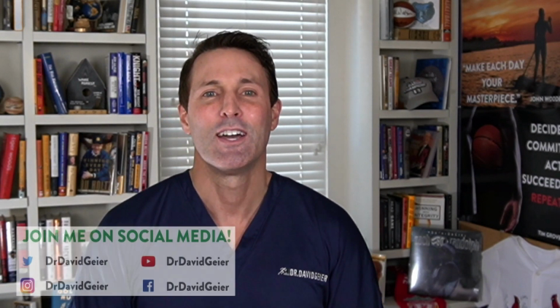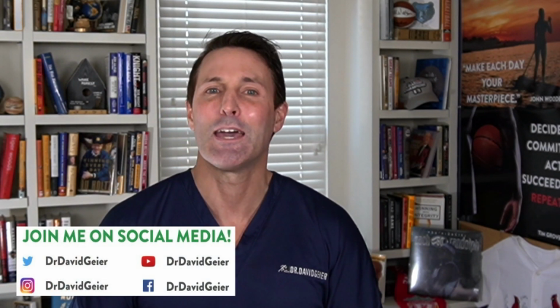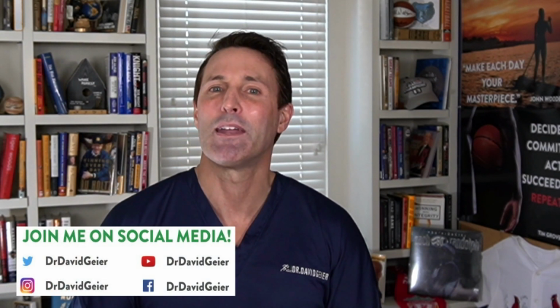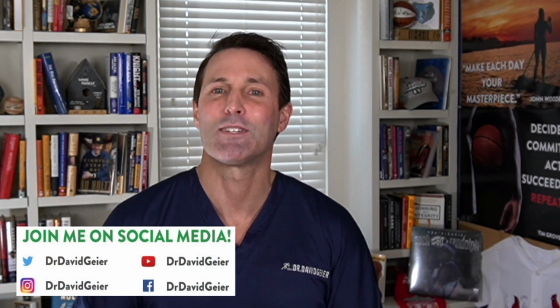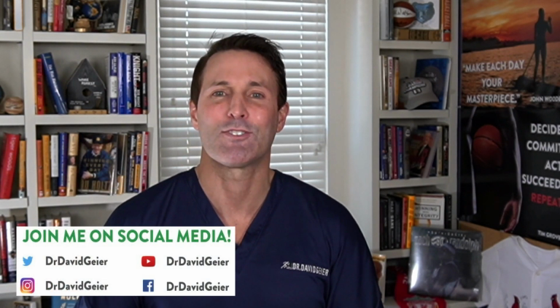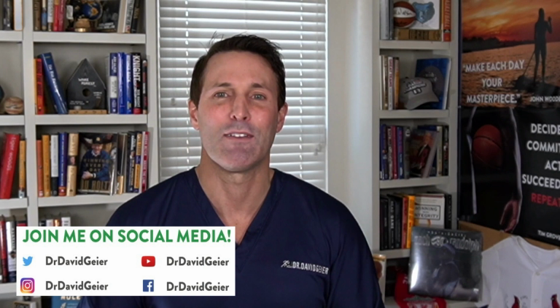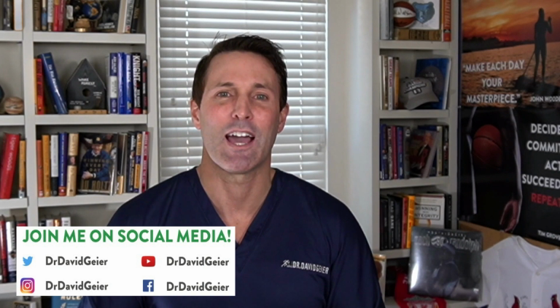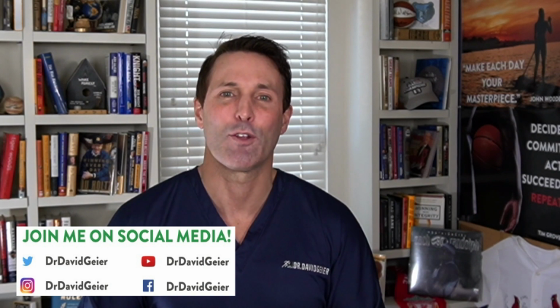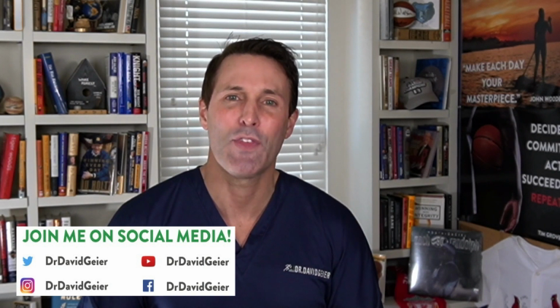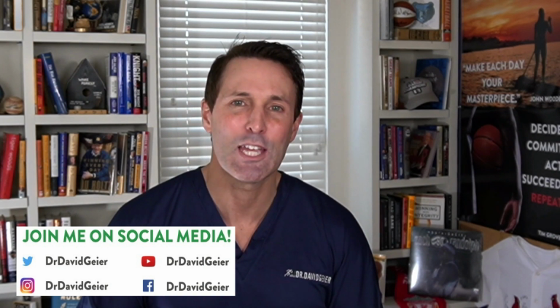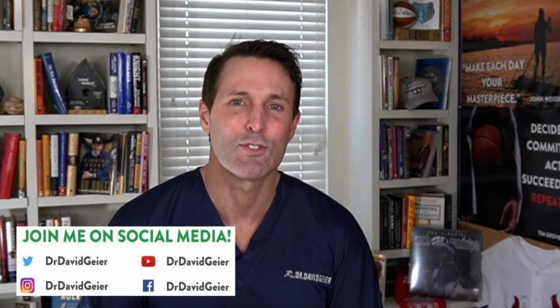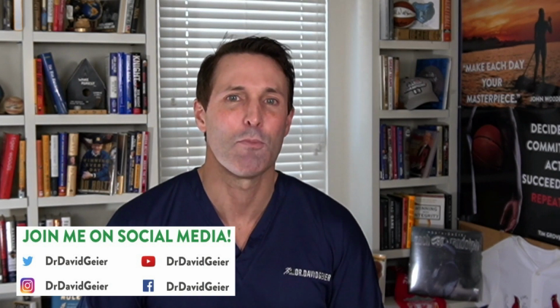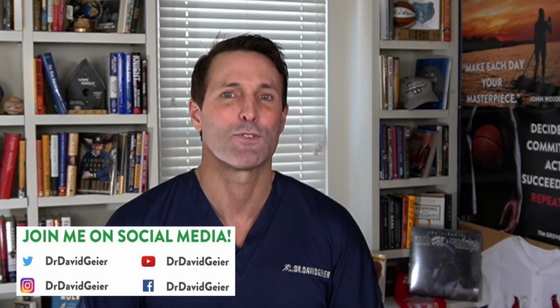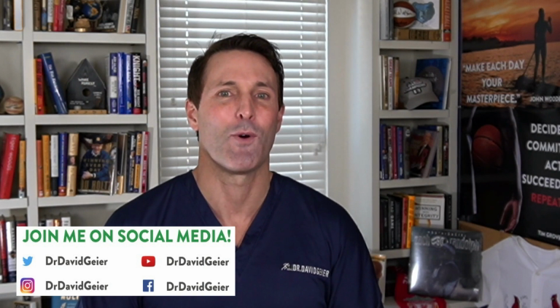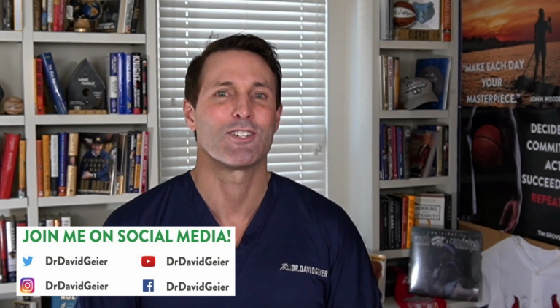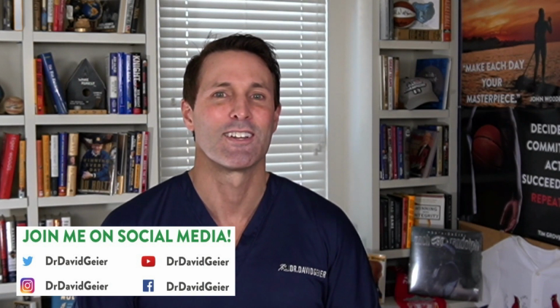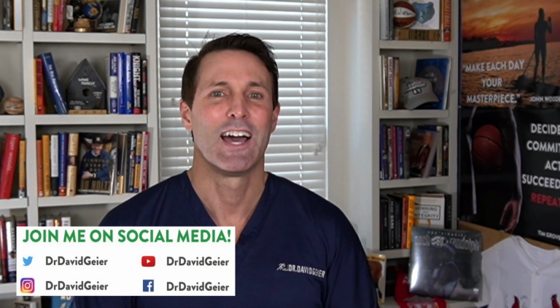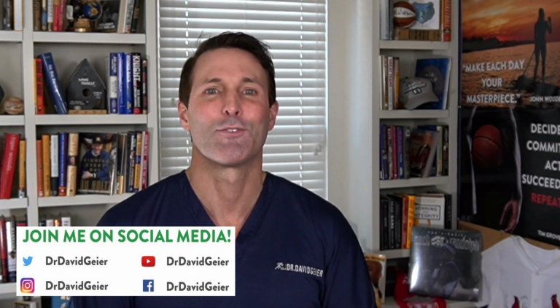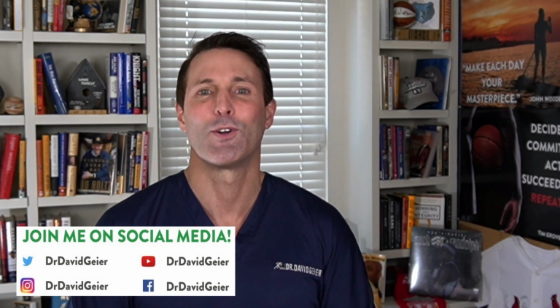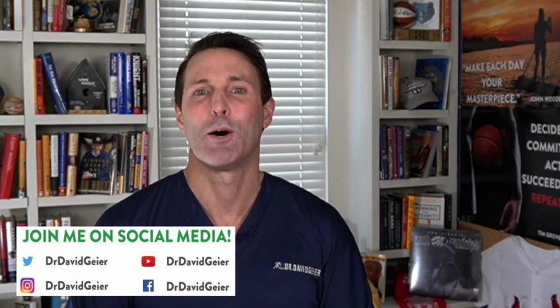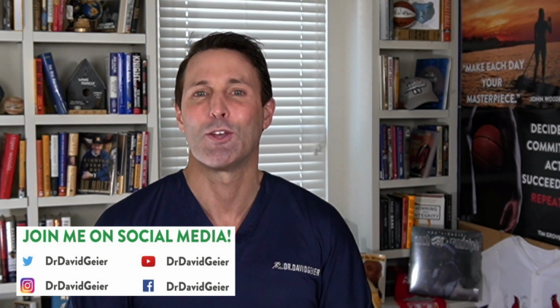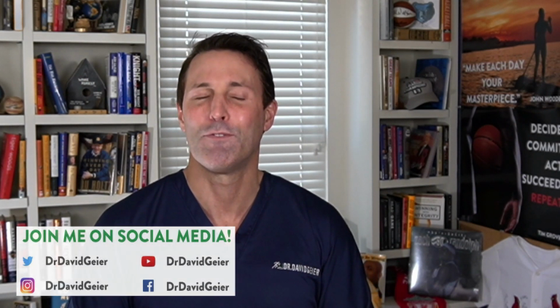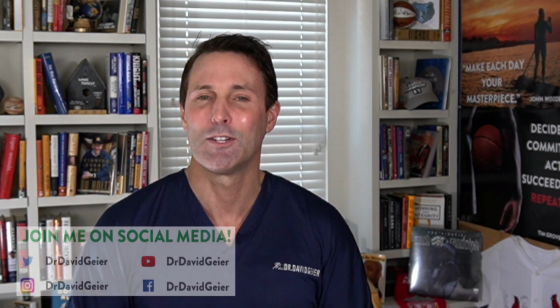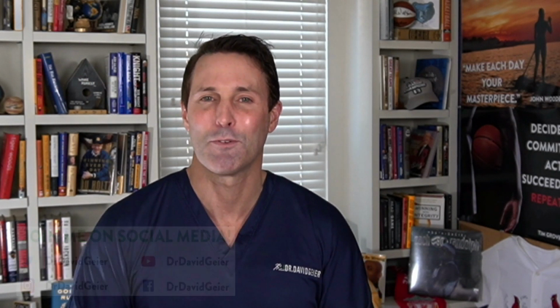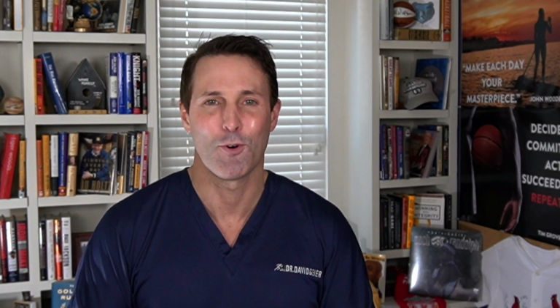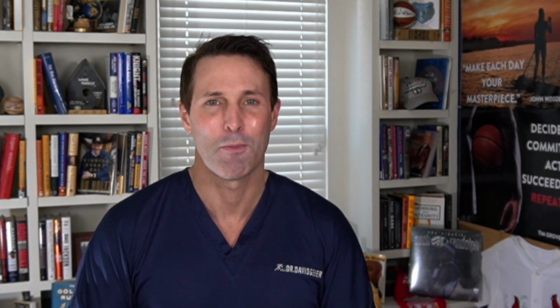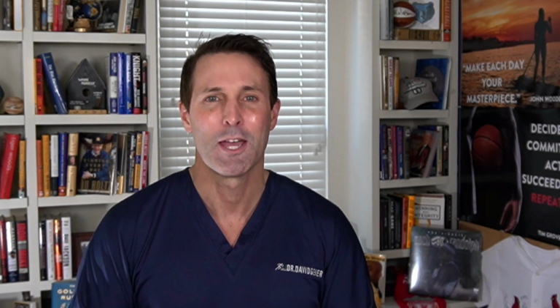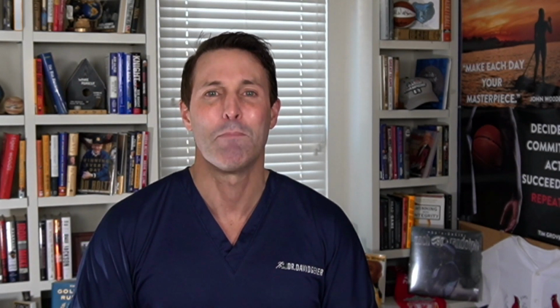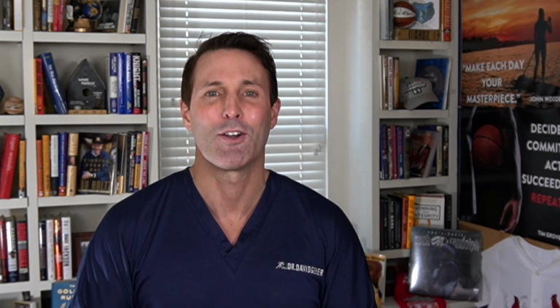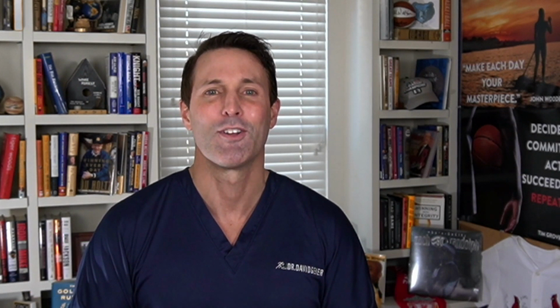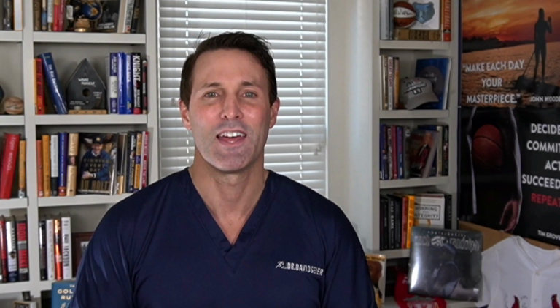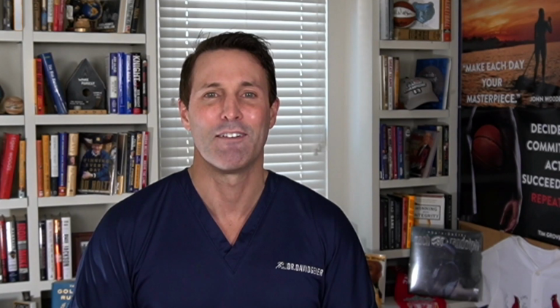Again, my name is Dr. David Guyer. Thank you so much for watching. I look forward to helping you feel and perform better than ever.